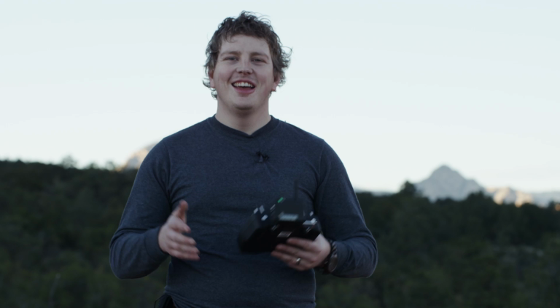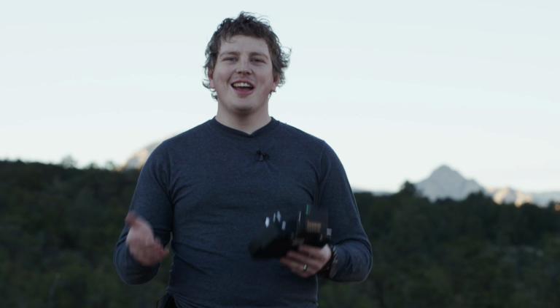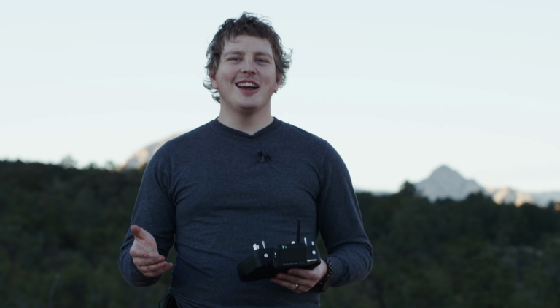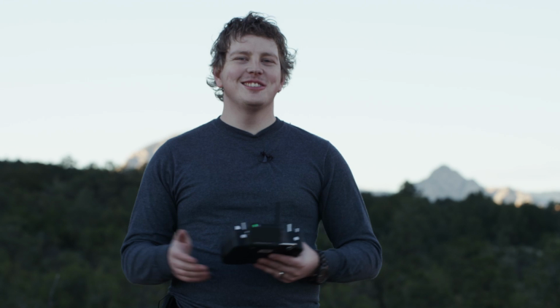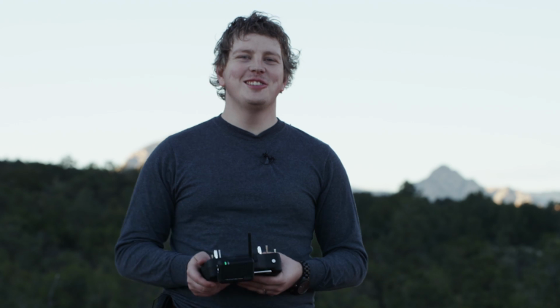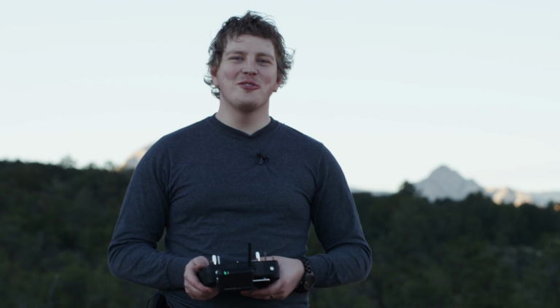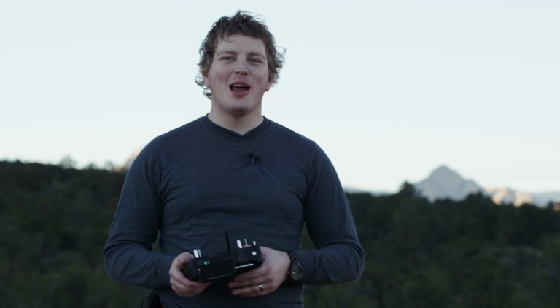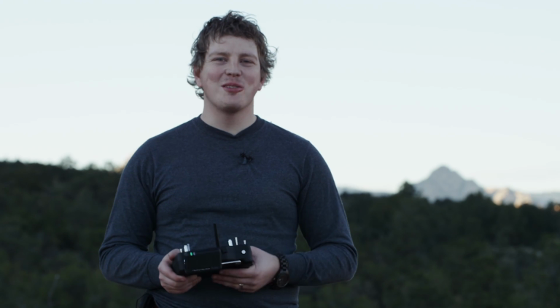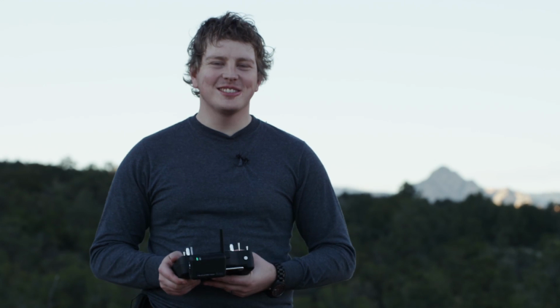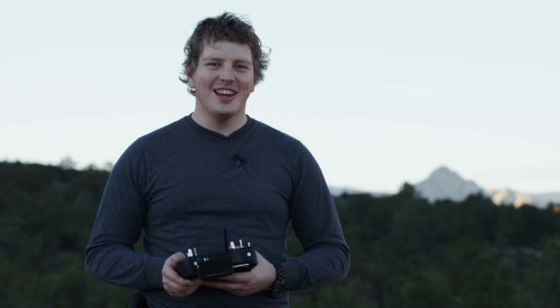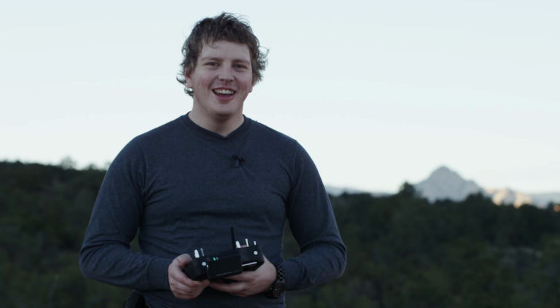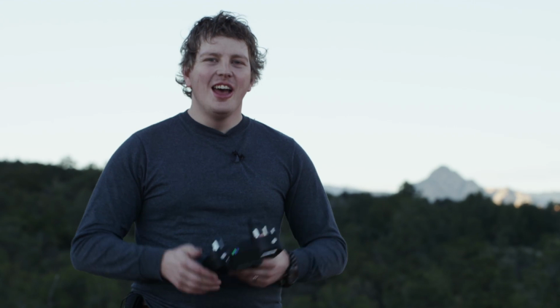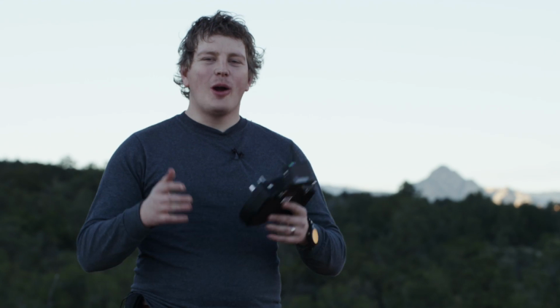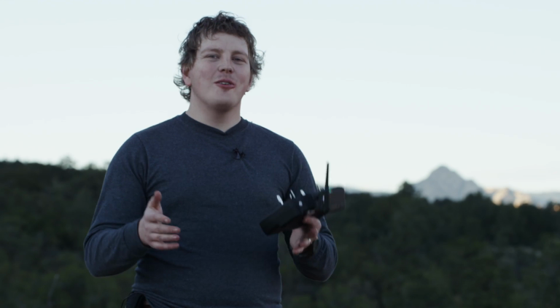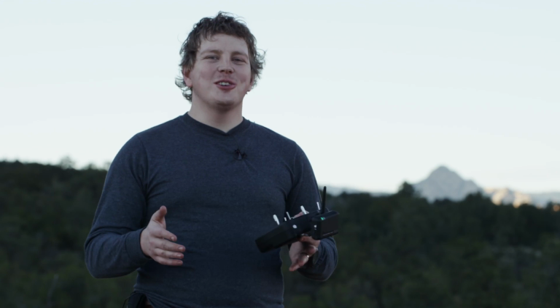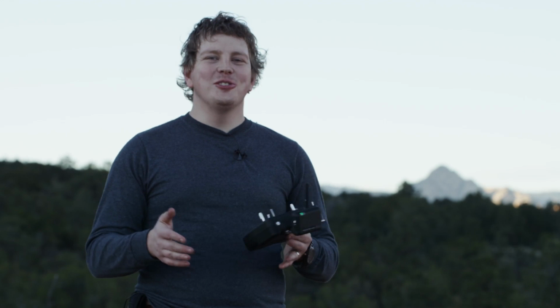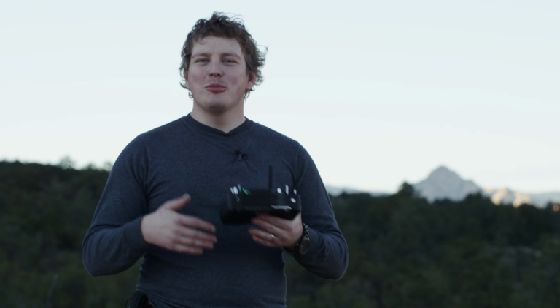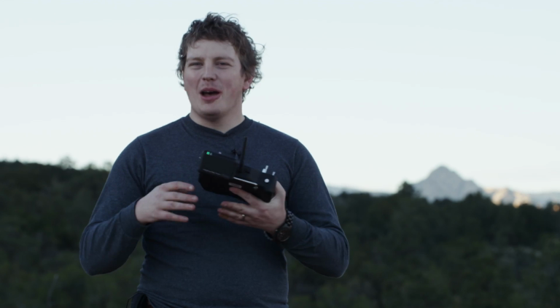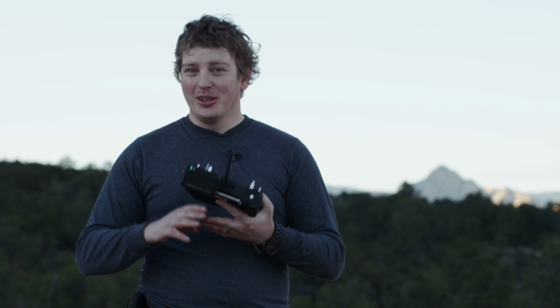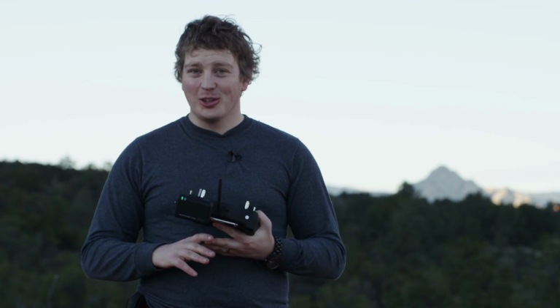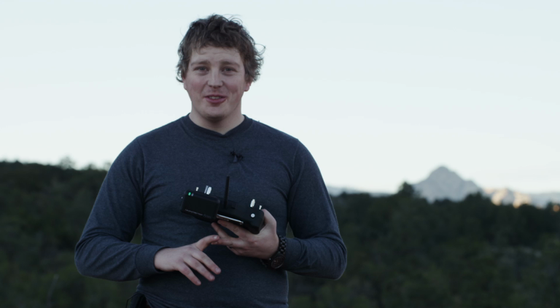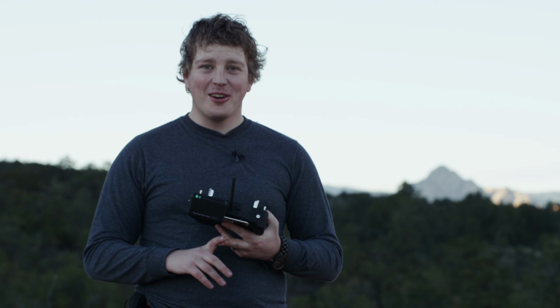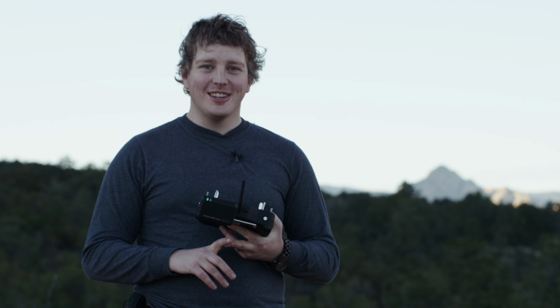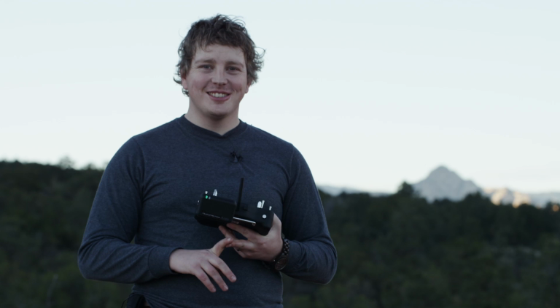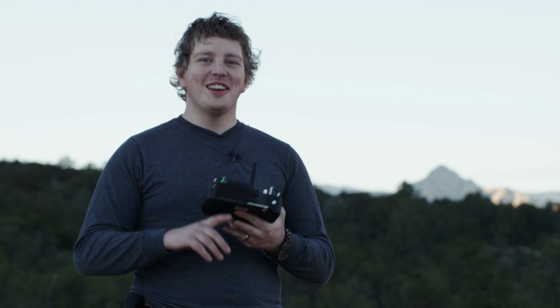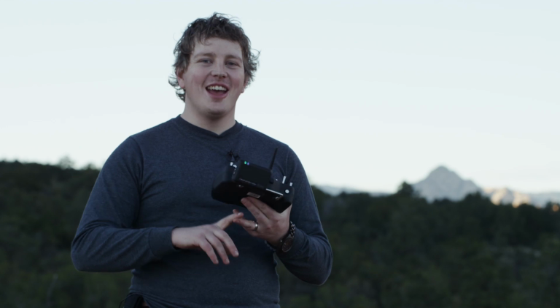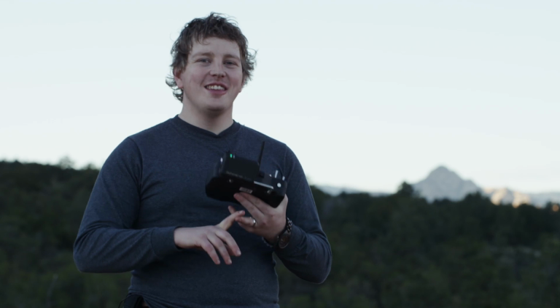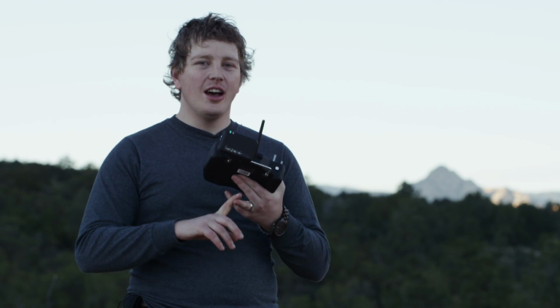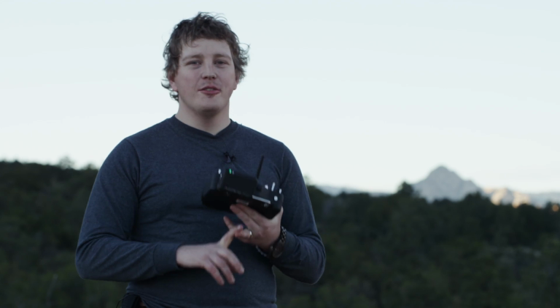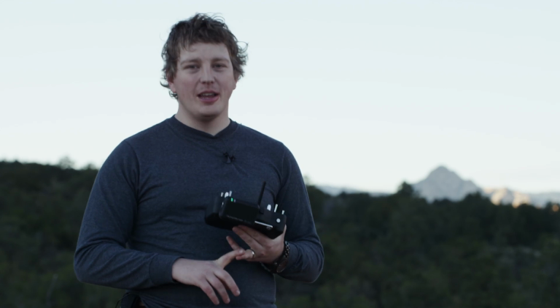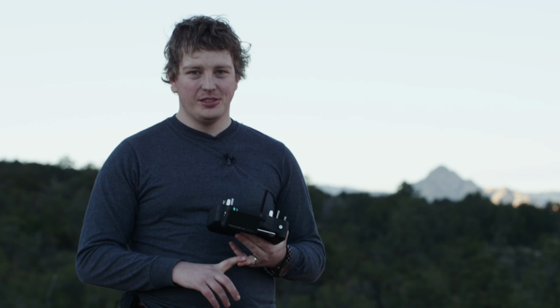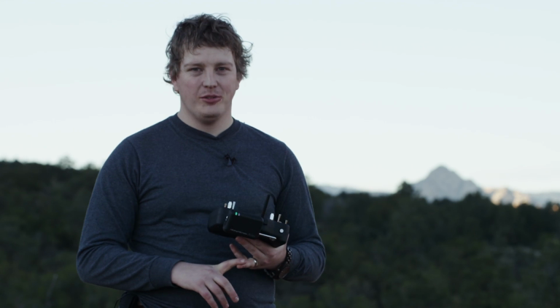Hey guys, this is Steve with the Blackbird X10. I want to talk to you a little bit about the alerts on the Ares X10 and the fail-safes.